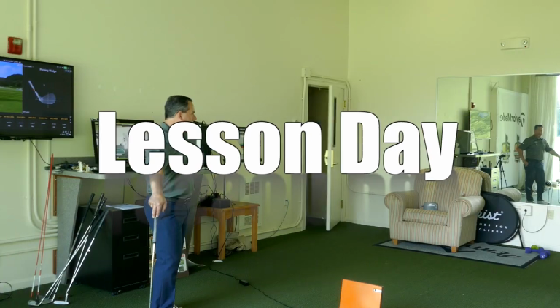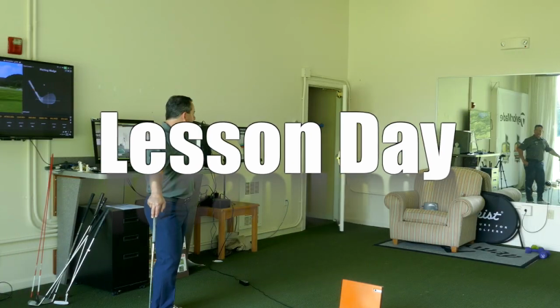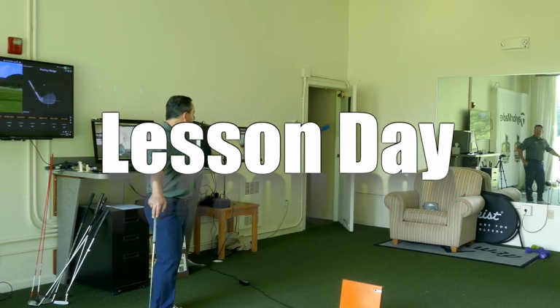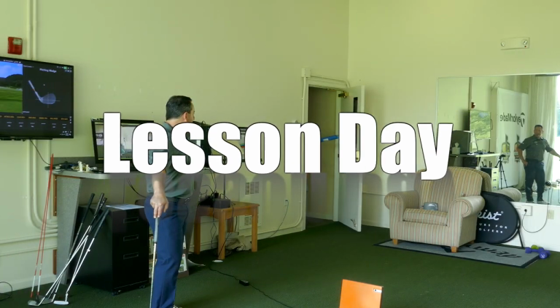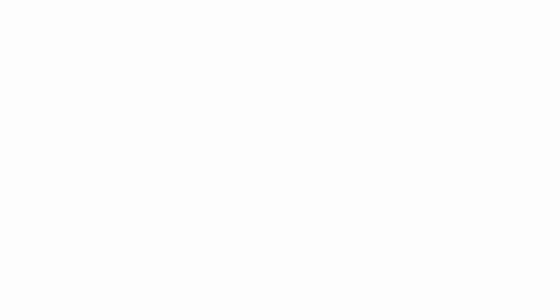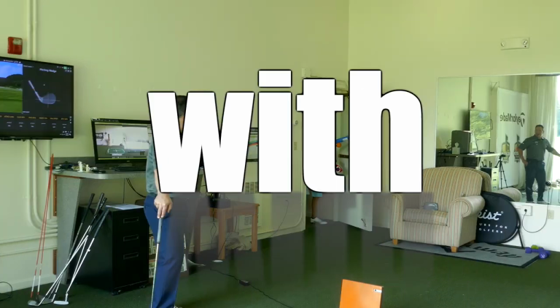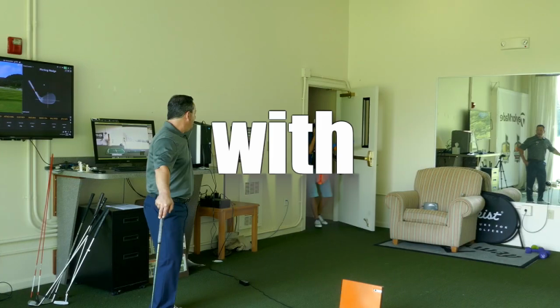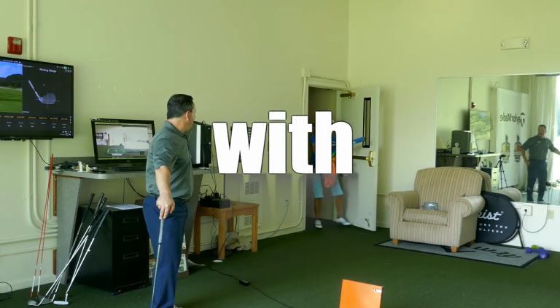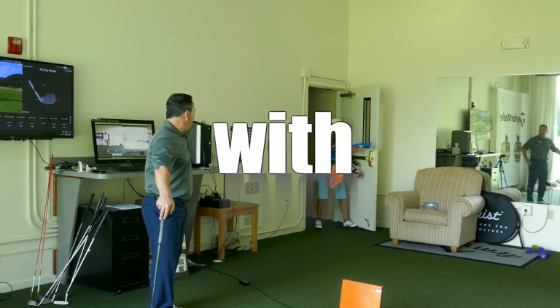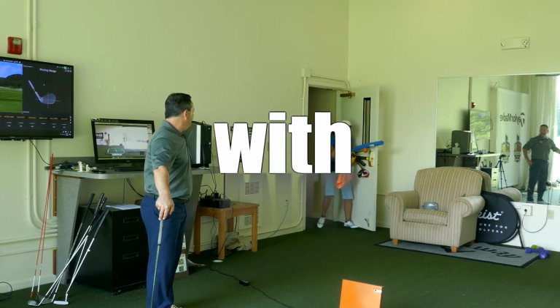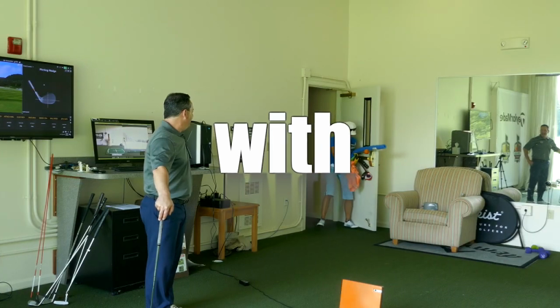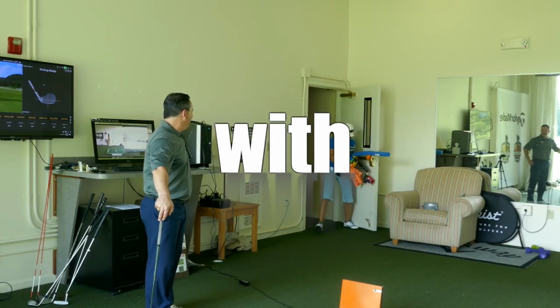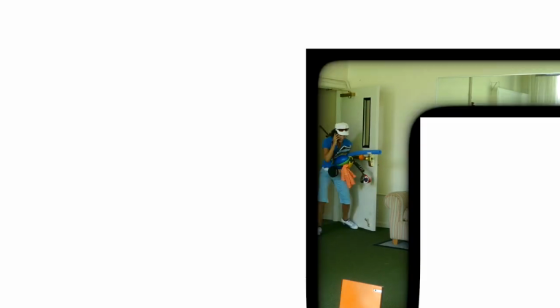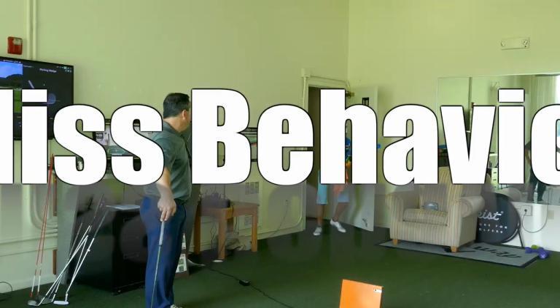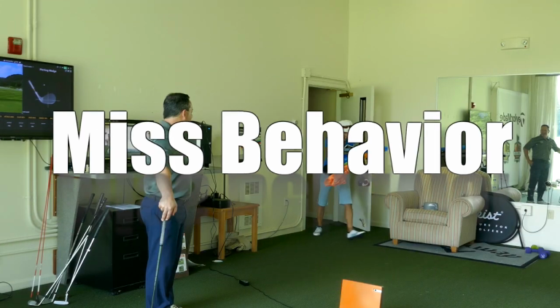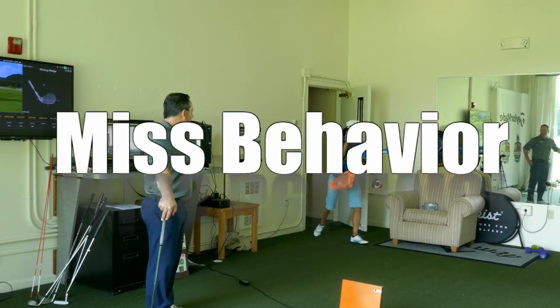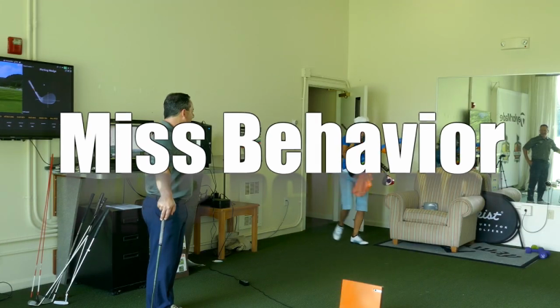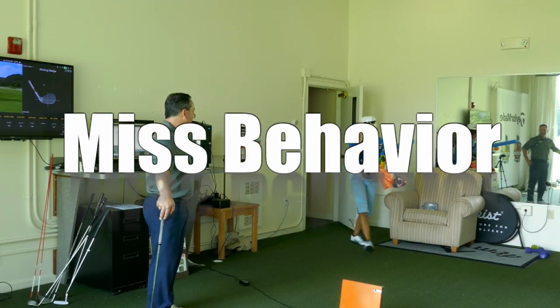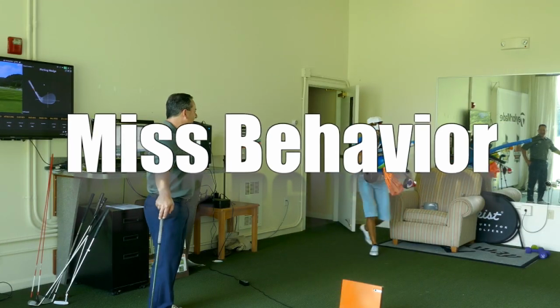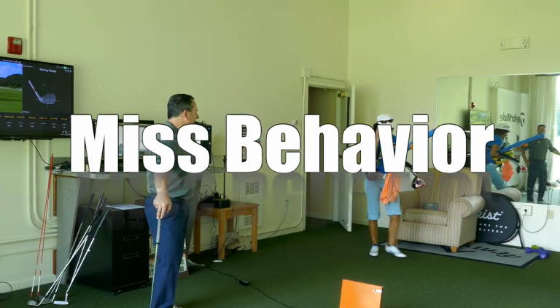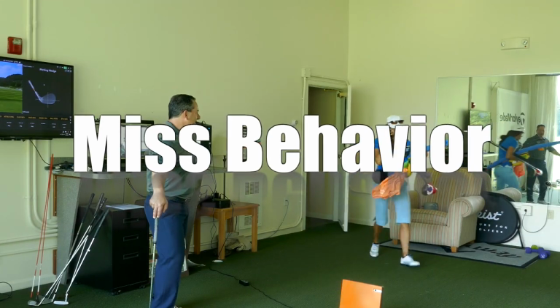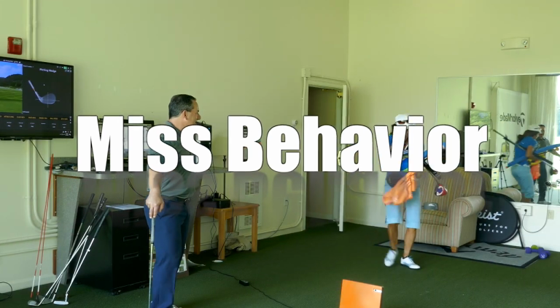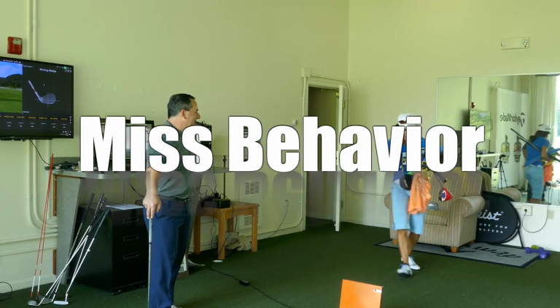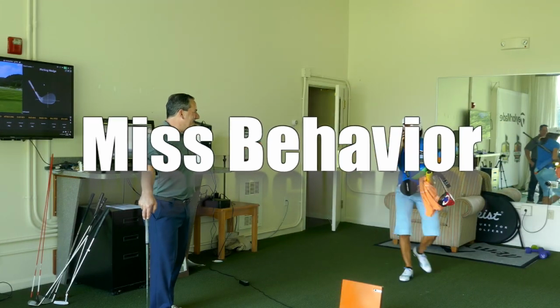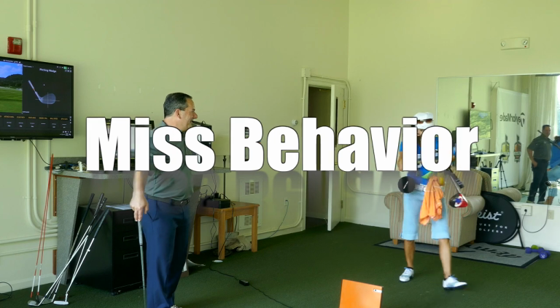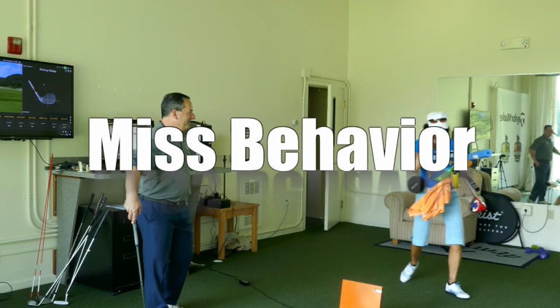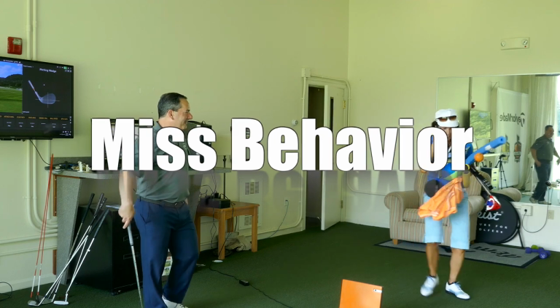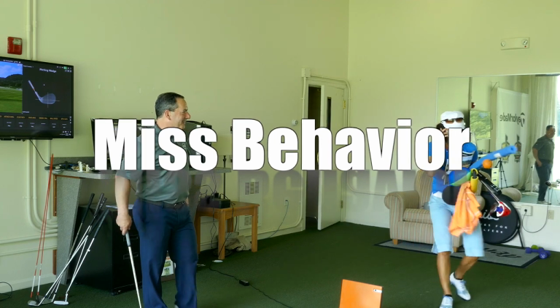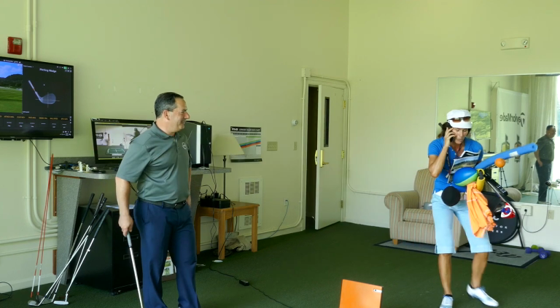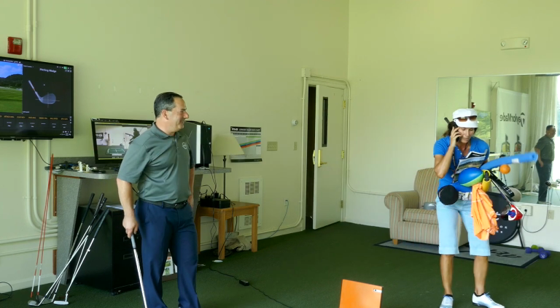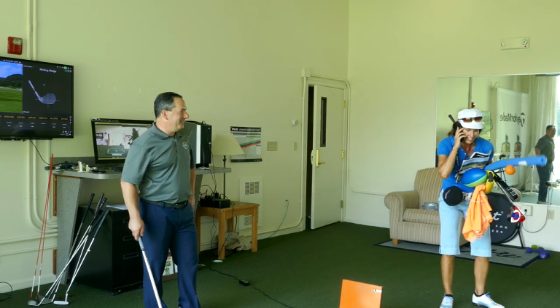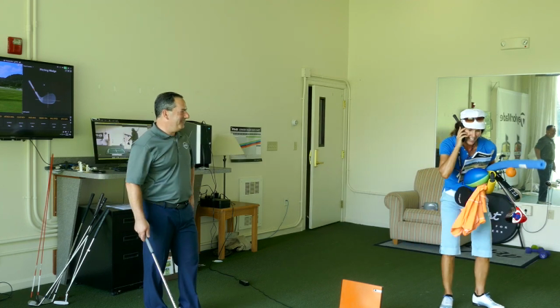Yeah, hey Susan, you wouldn't believe this. Yeah, I hit 240 yards. Can you believe that?